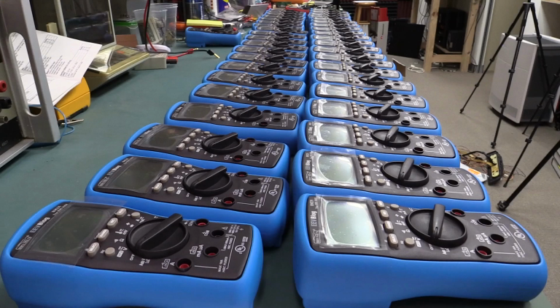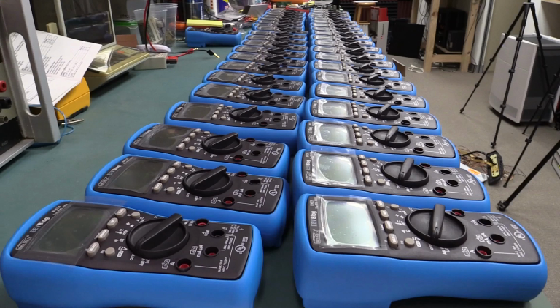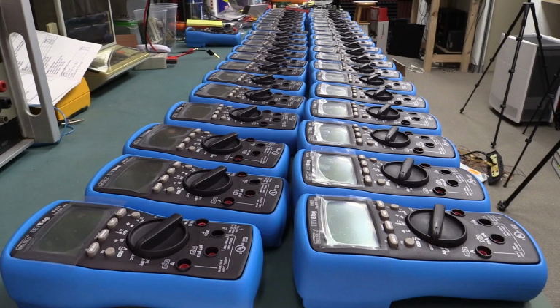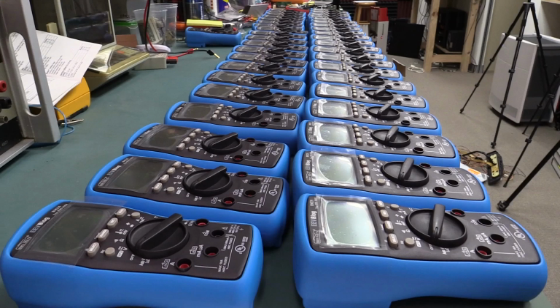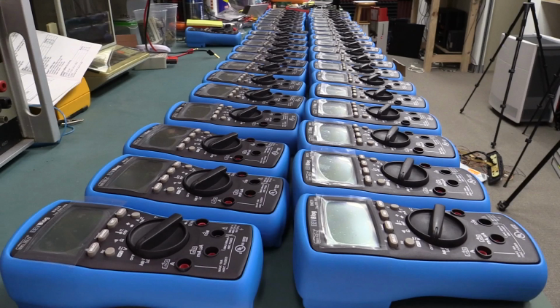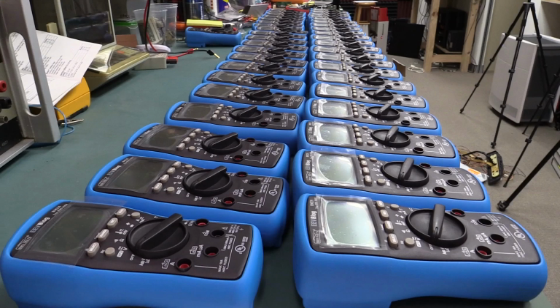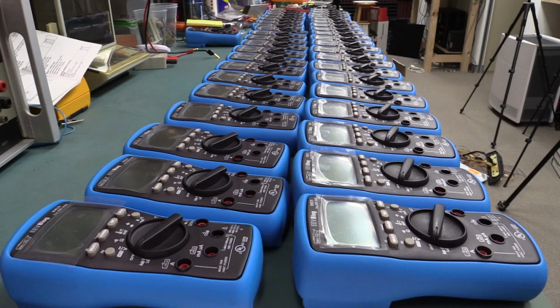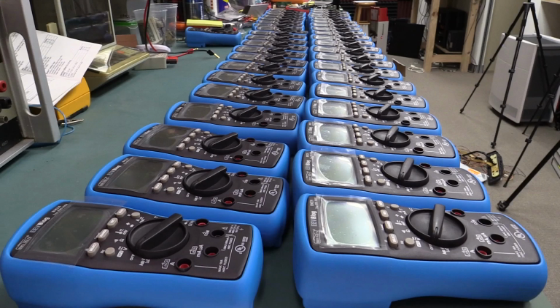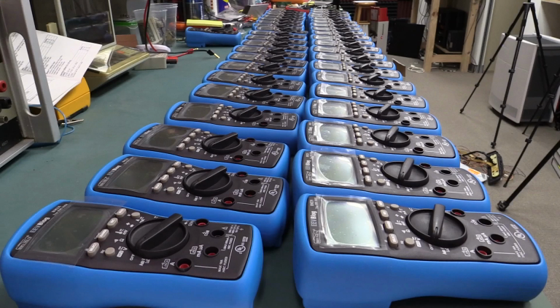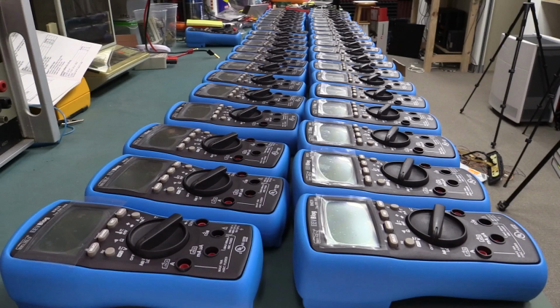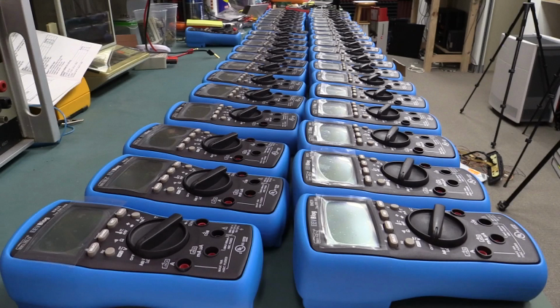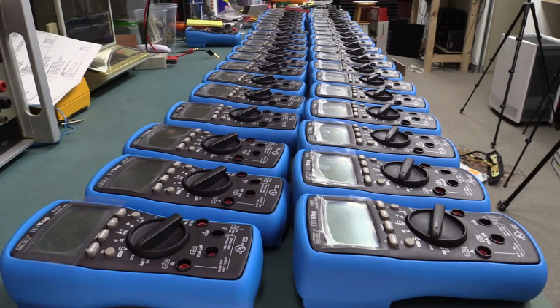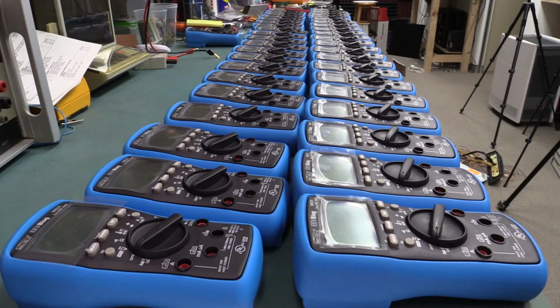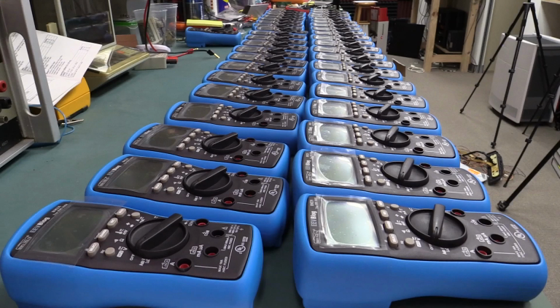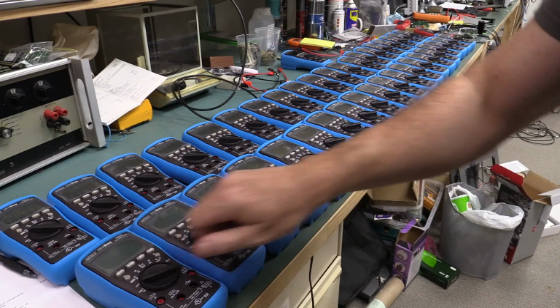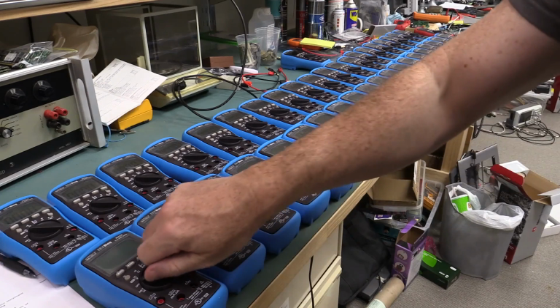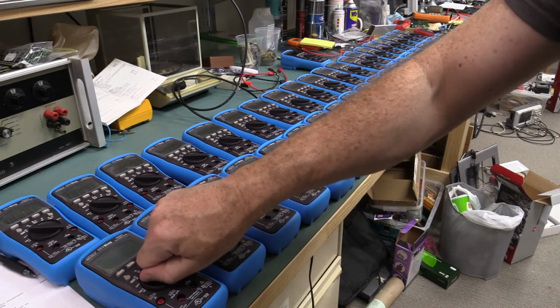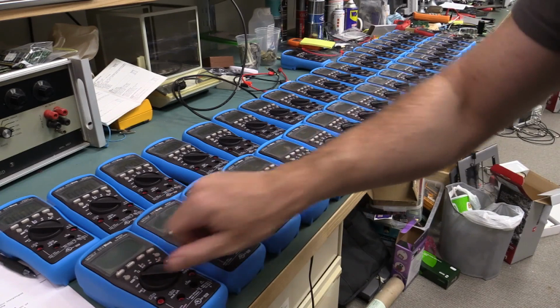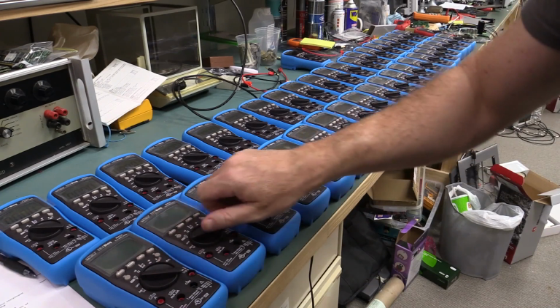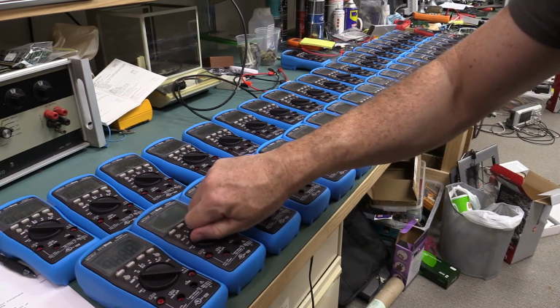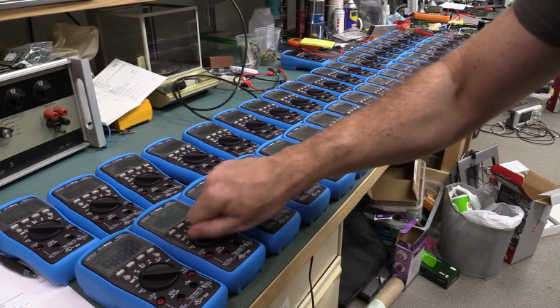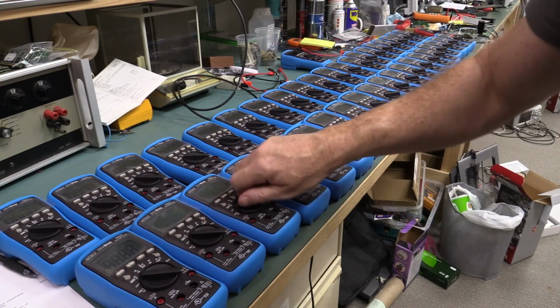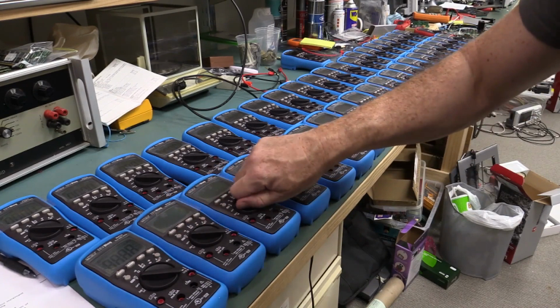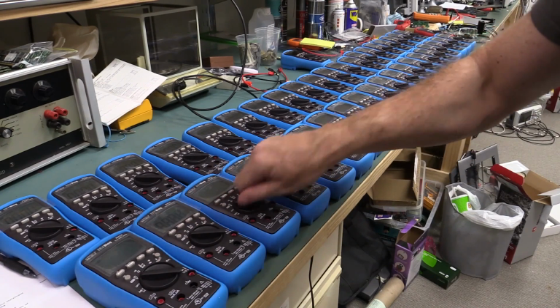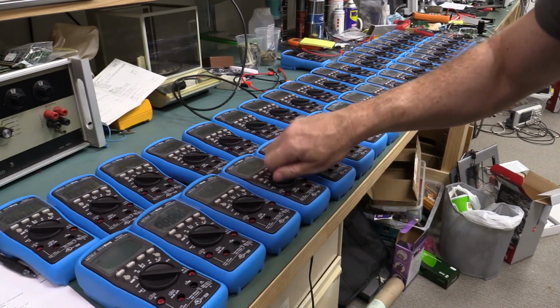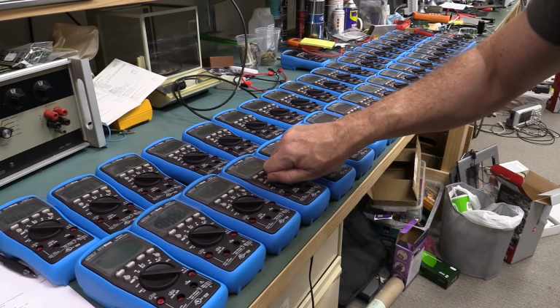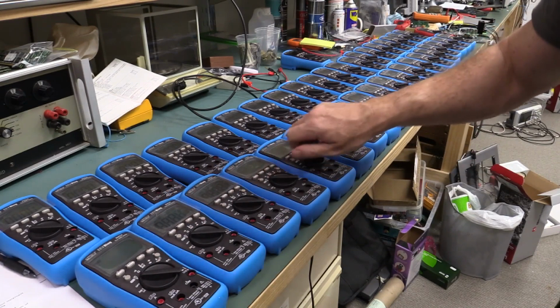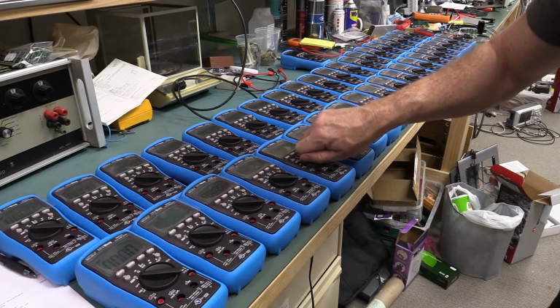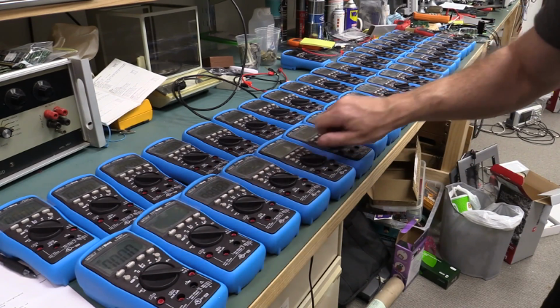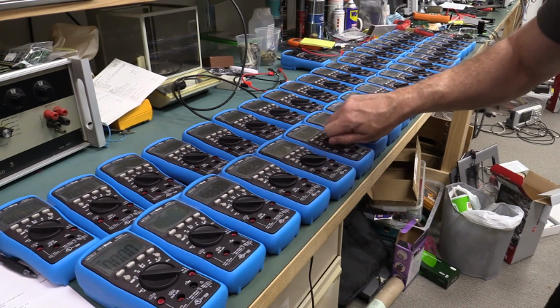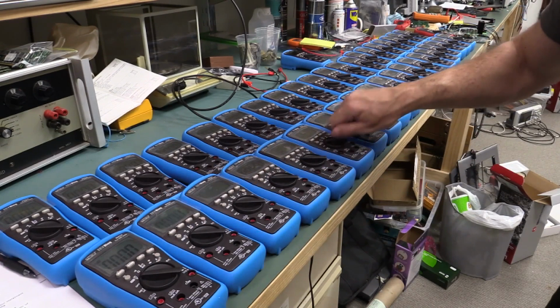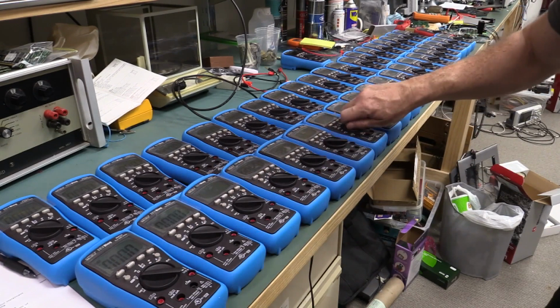That's a few multimeters - 40 to be precise. I can't explain it, but there's something very therapeutic about doing this.